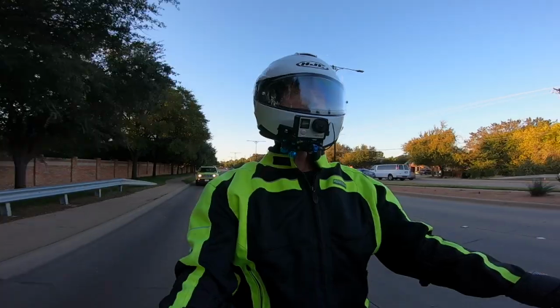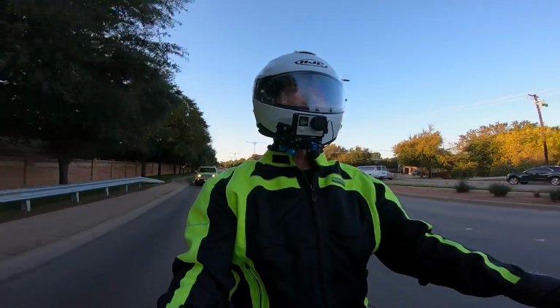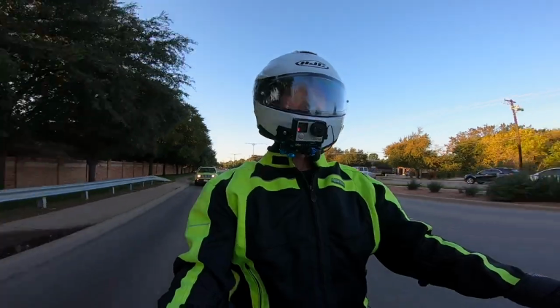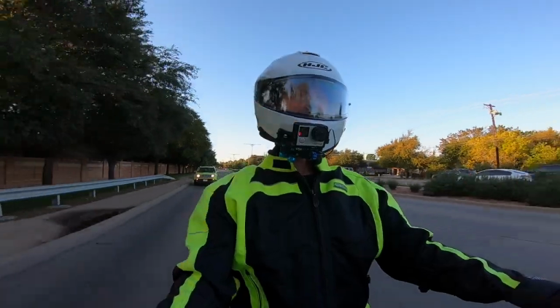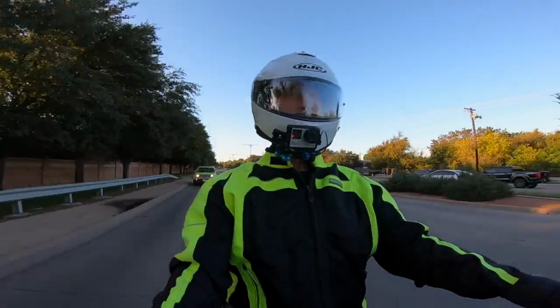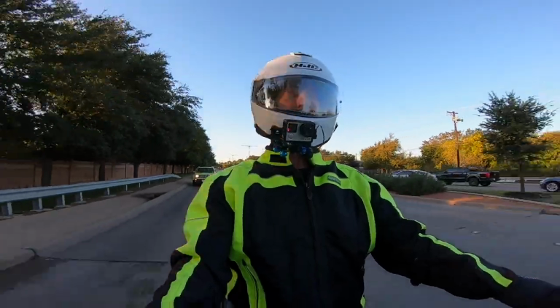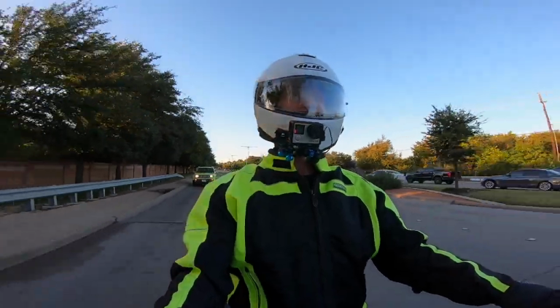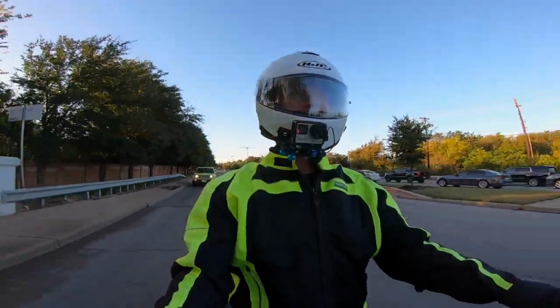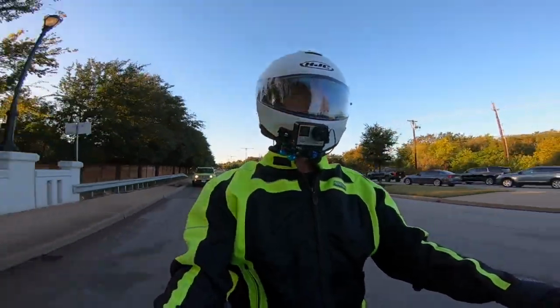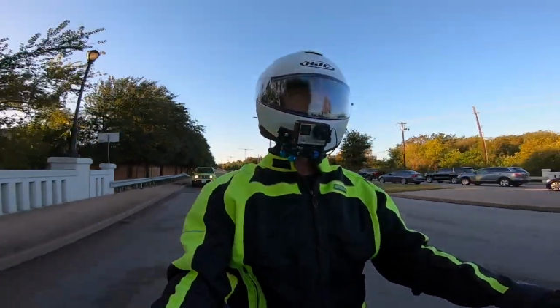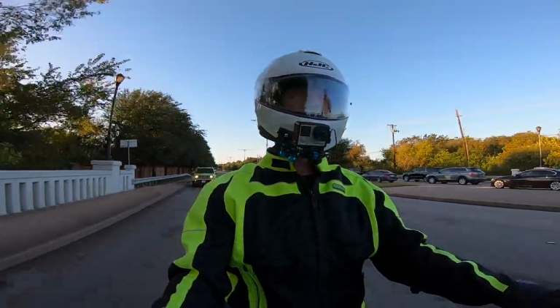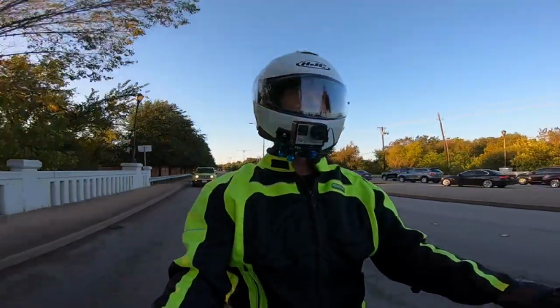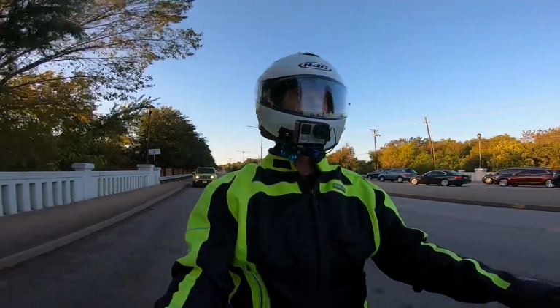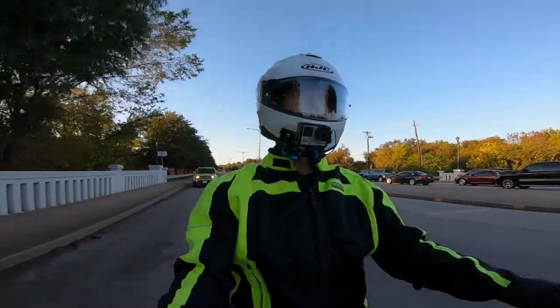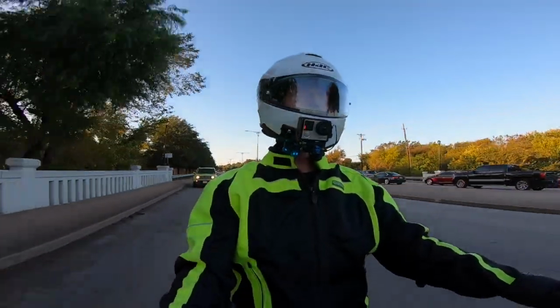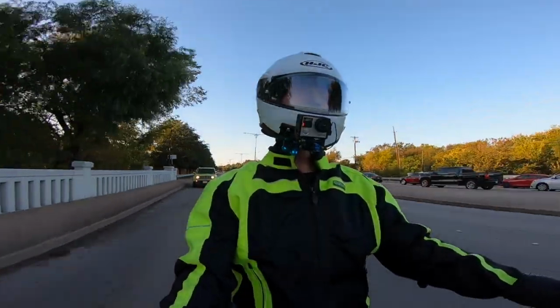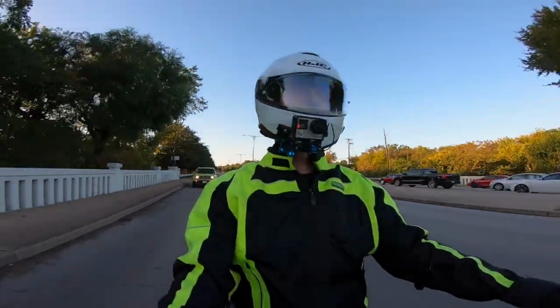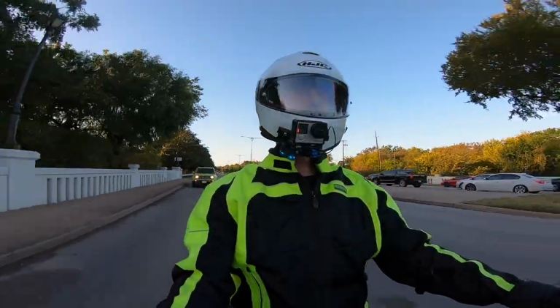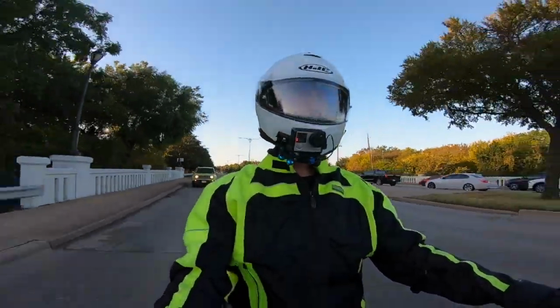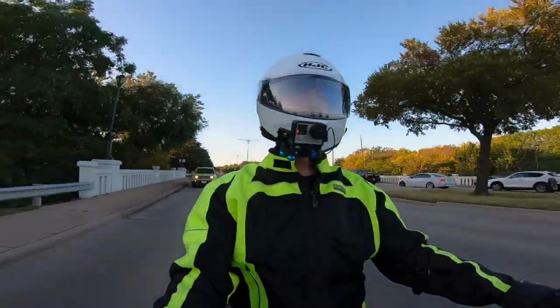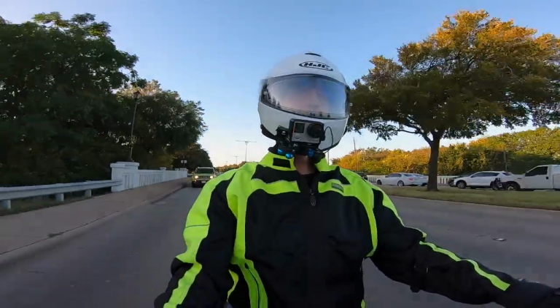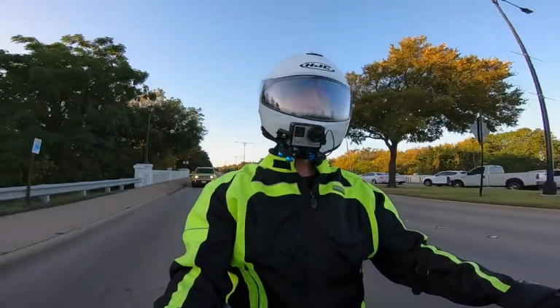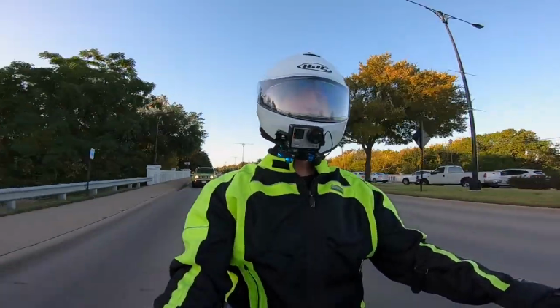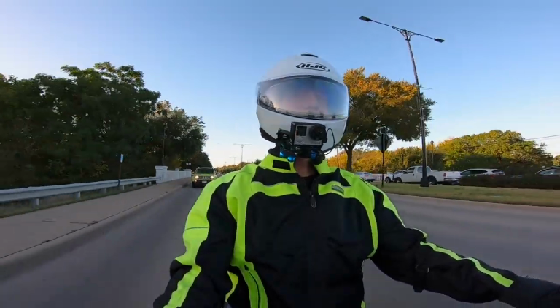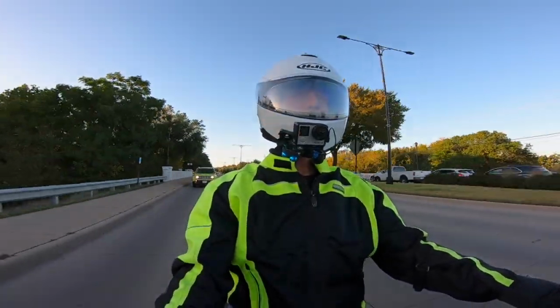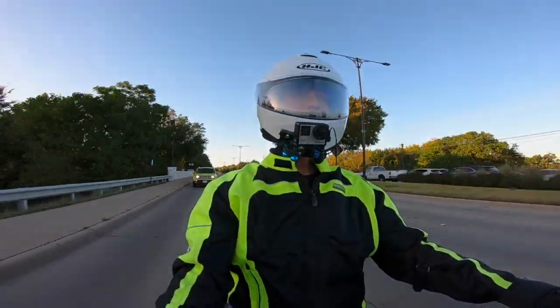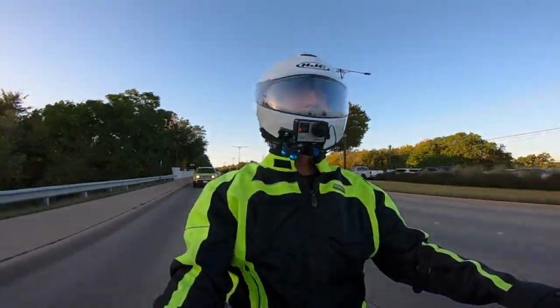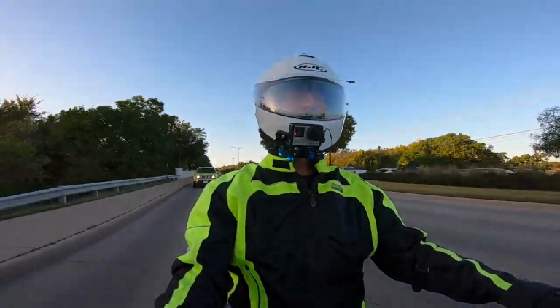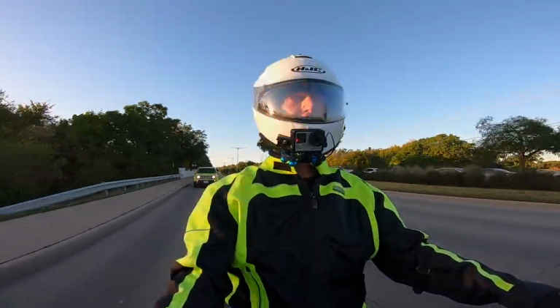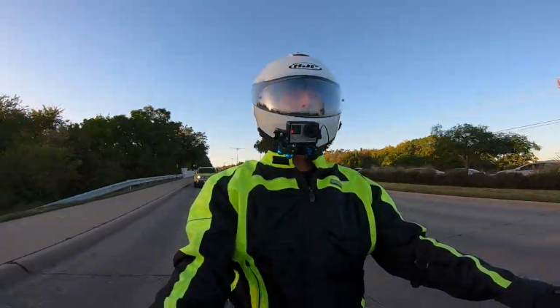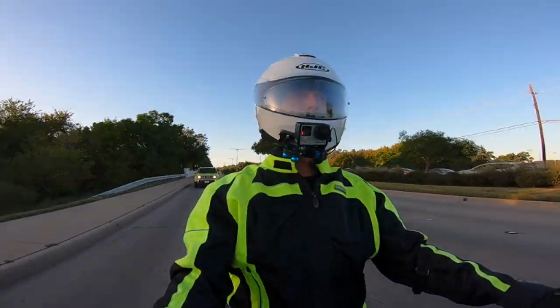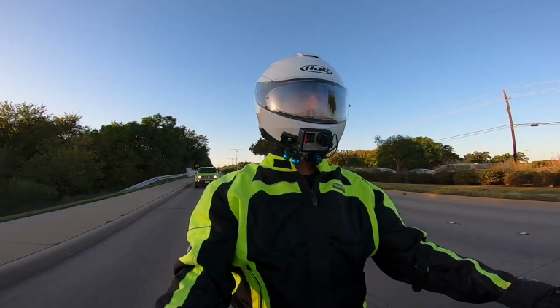I really struggle to find gloves that are comfortable and functional.